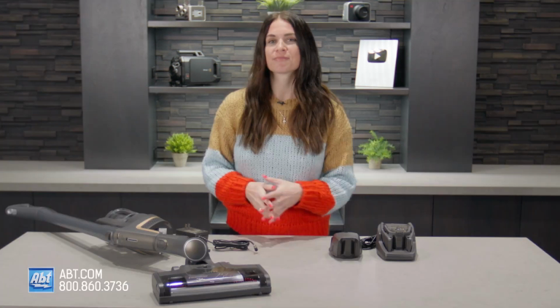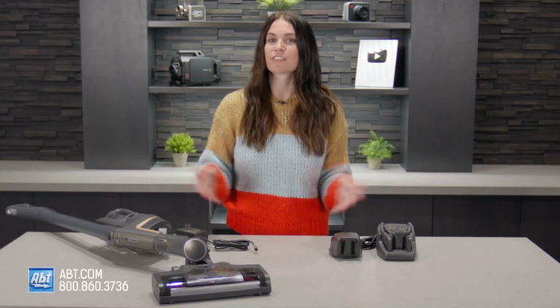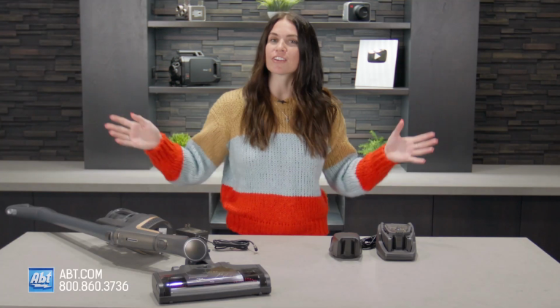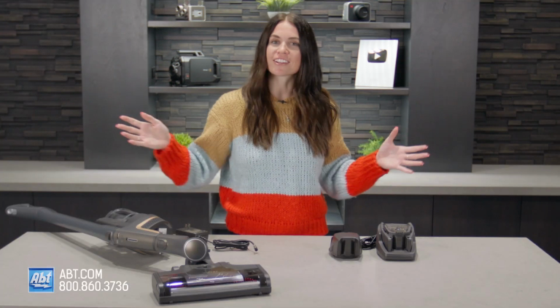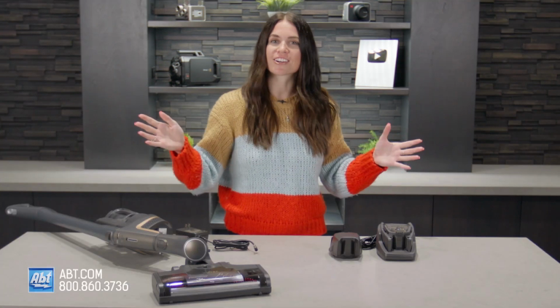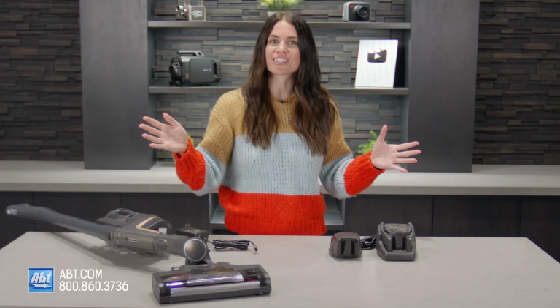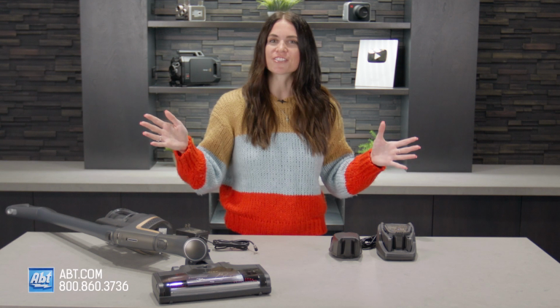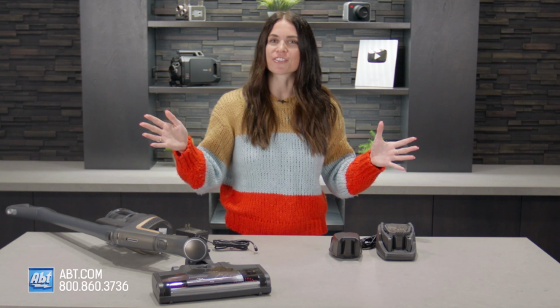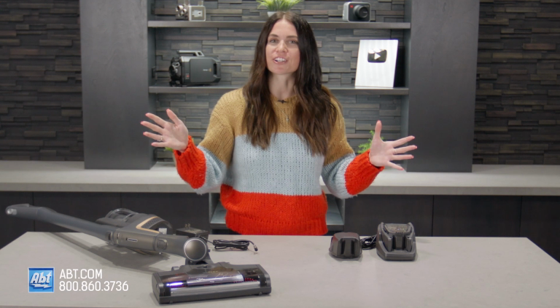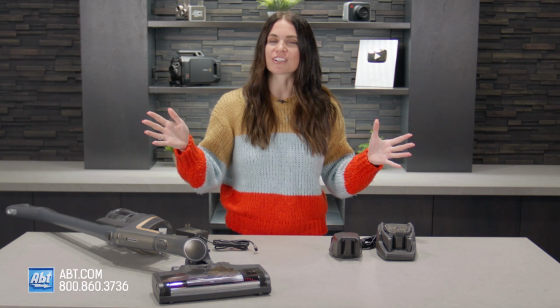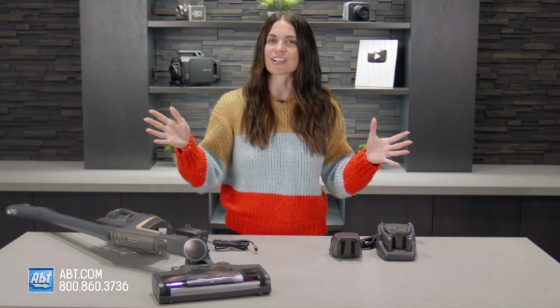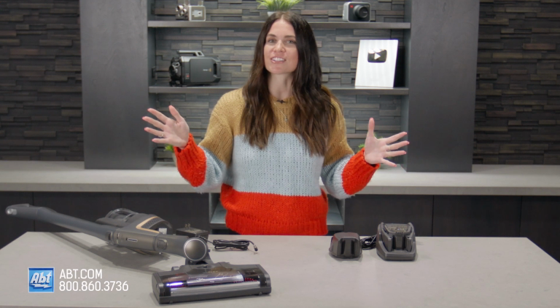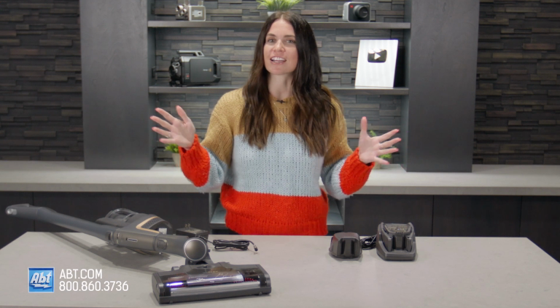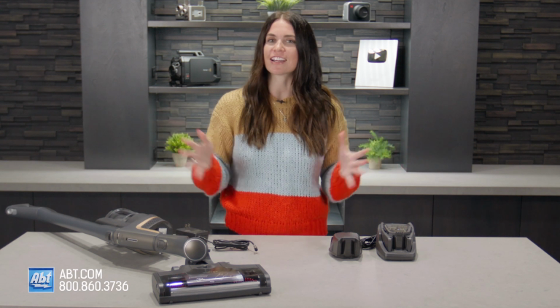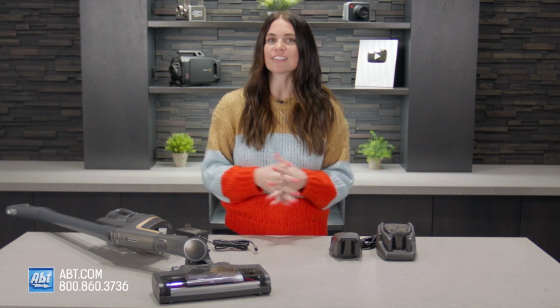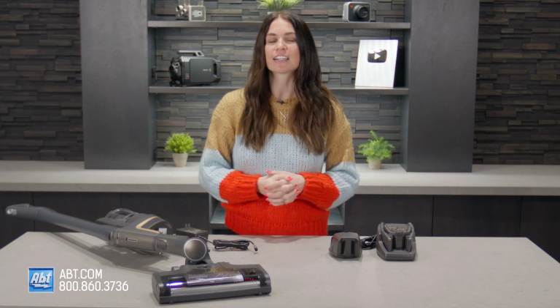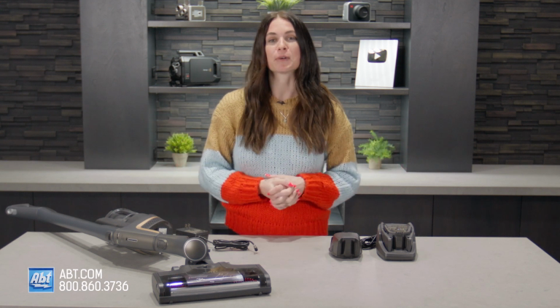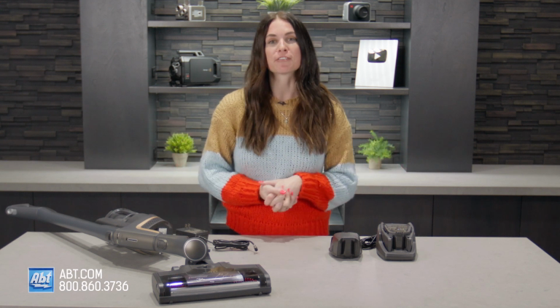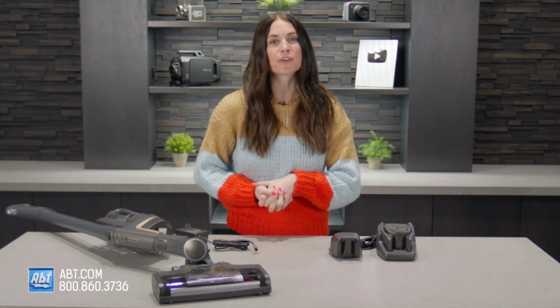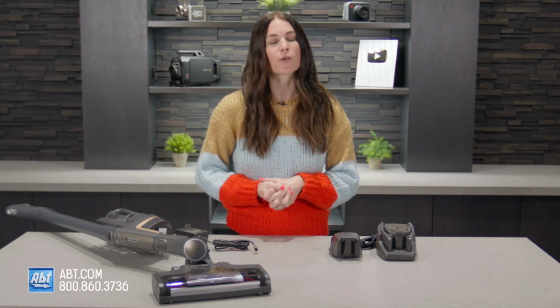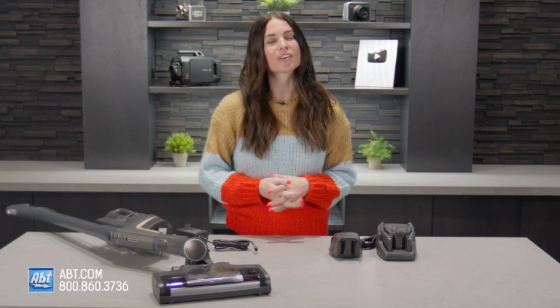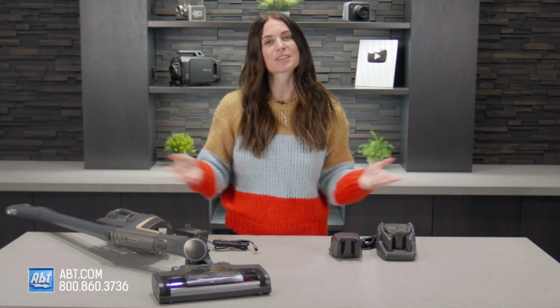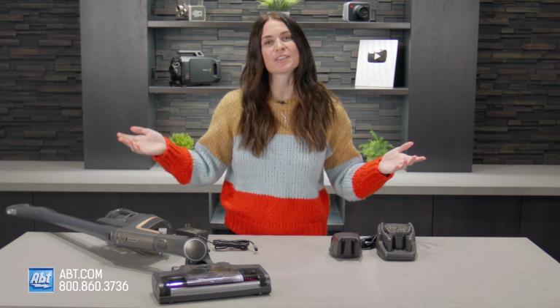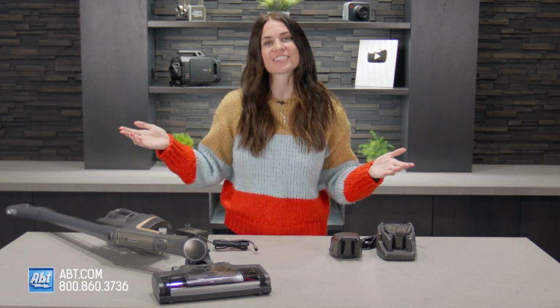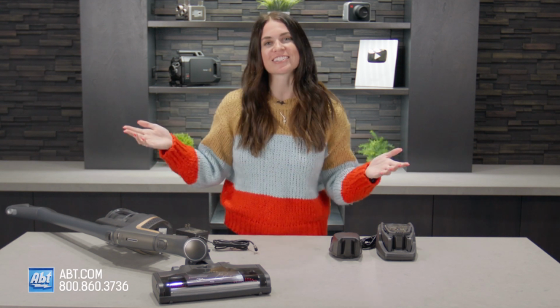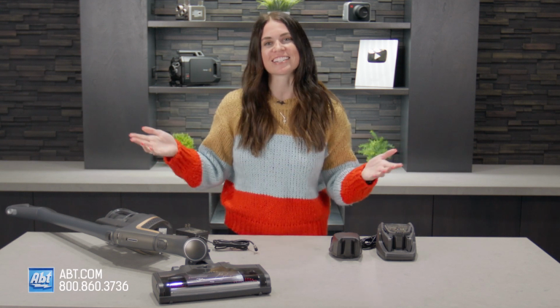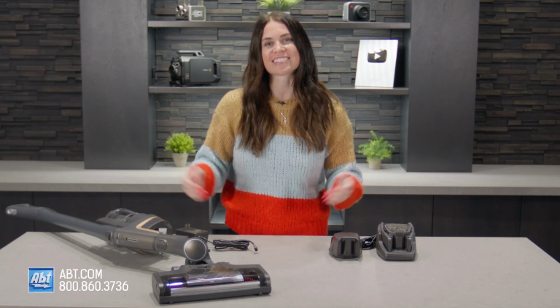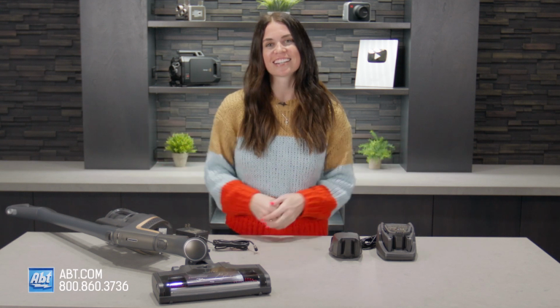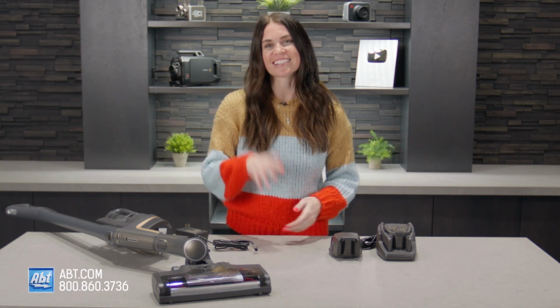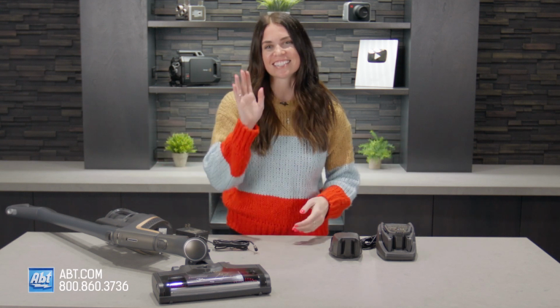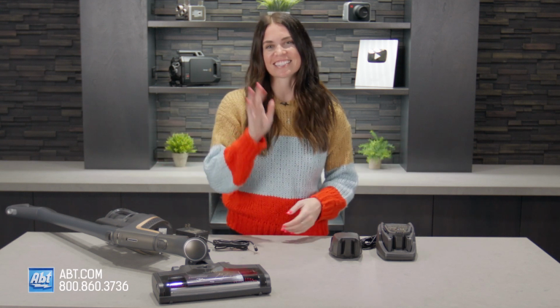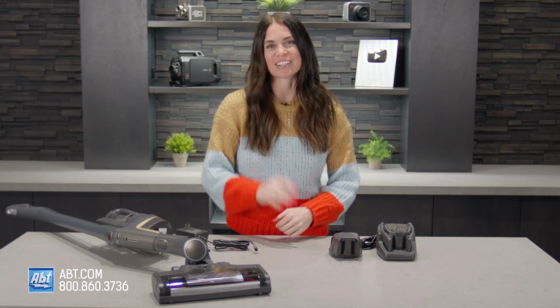If you have any other questions, feel free to reach out to us online, by phone, or come in the store and see us. I'll see you next time.